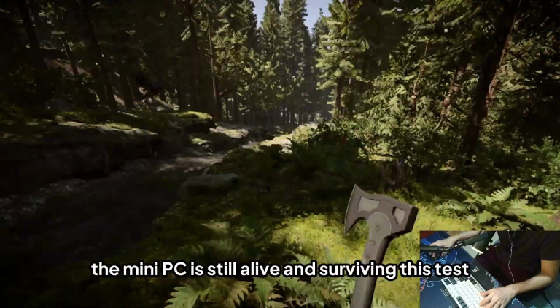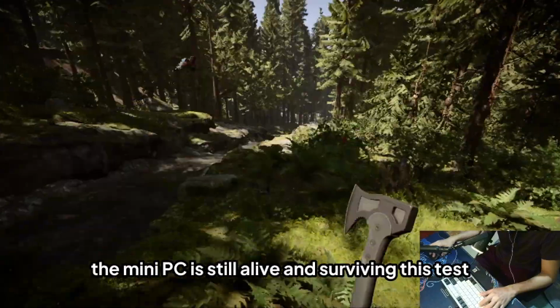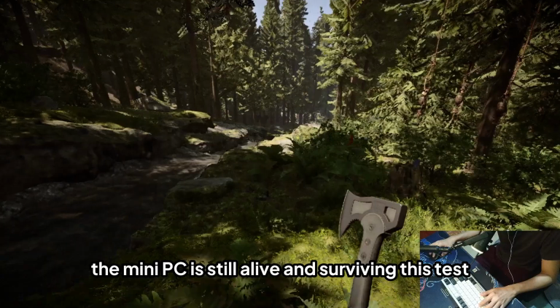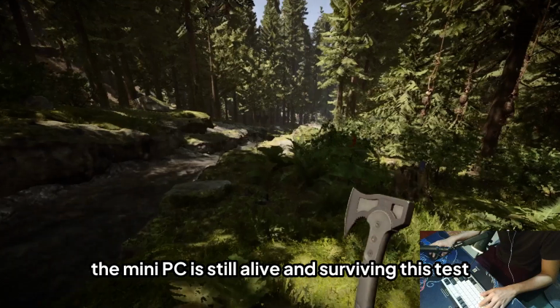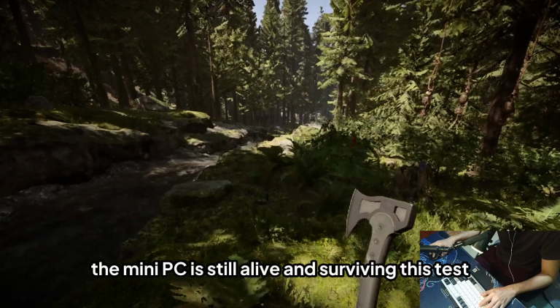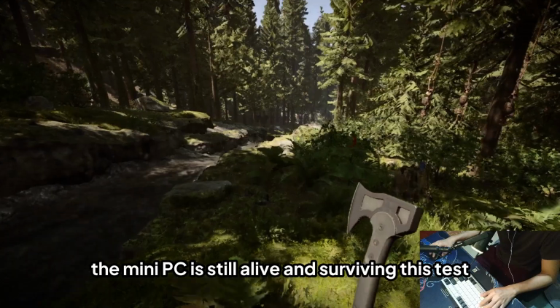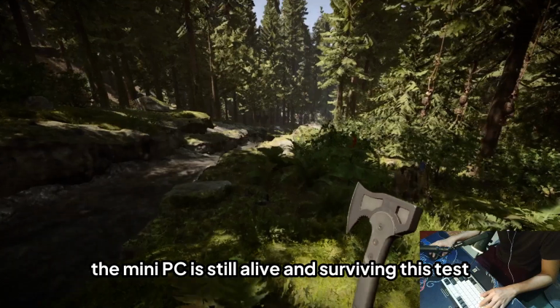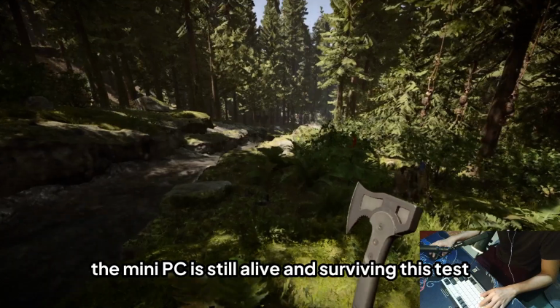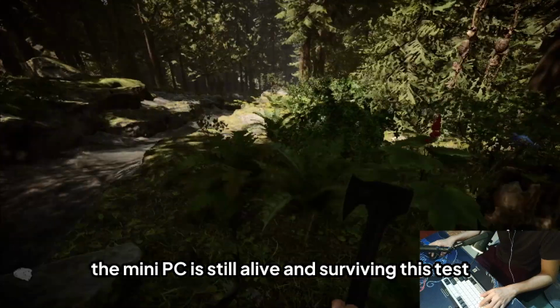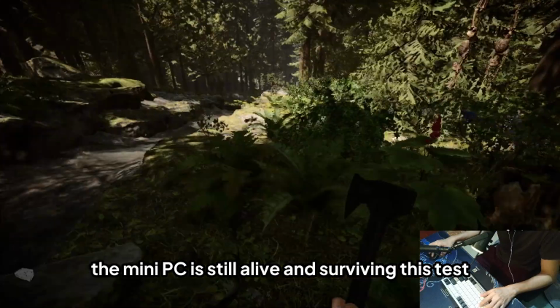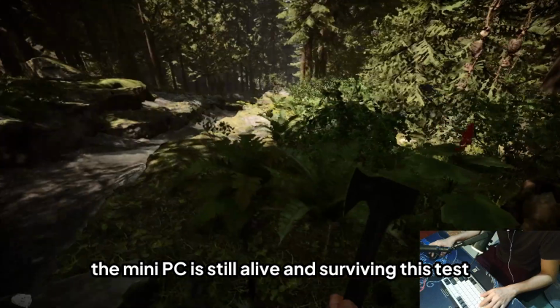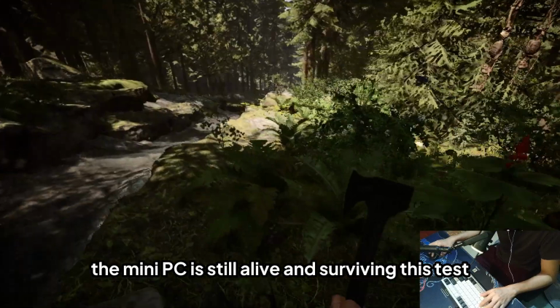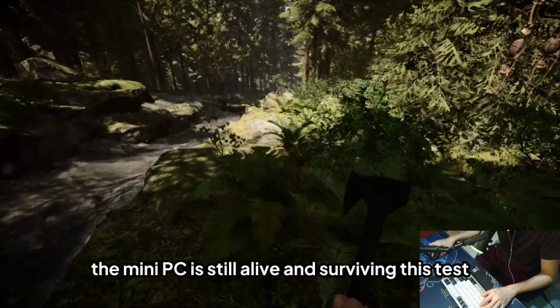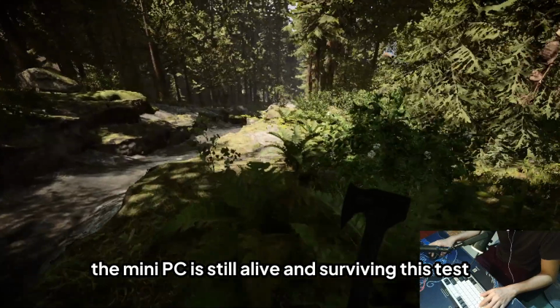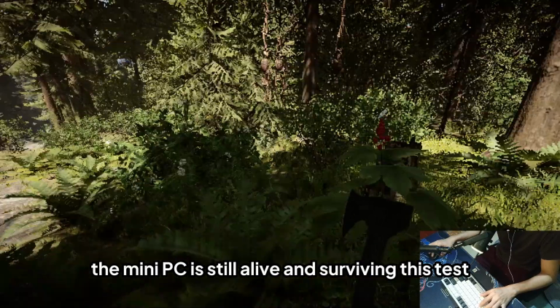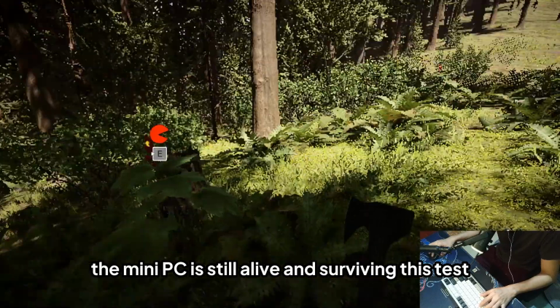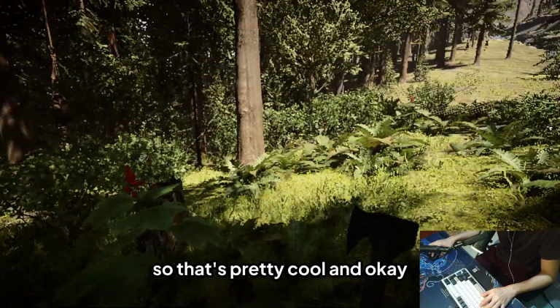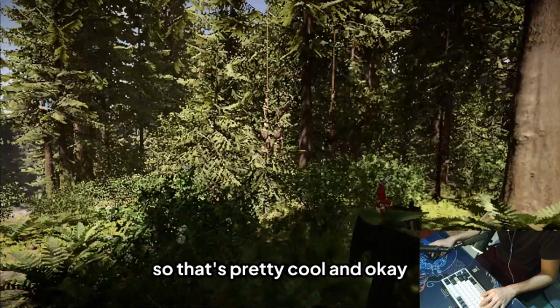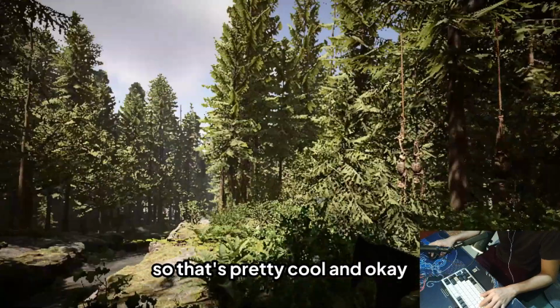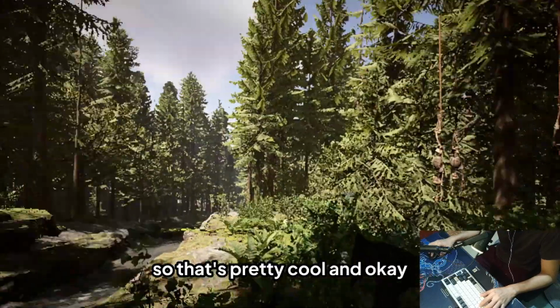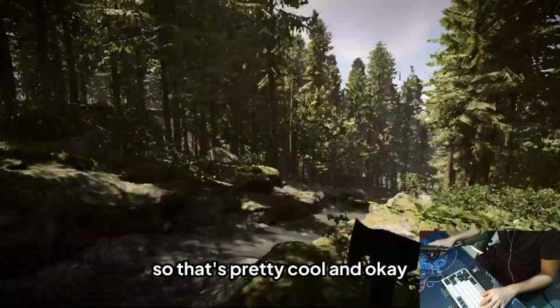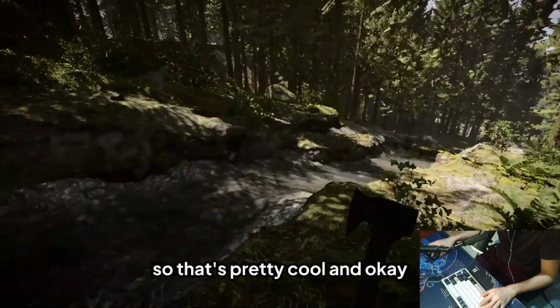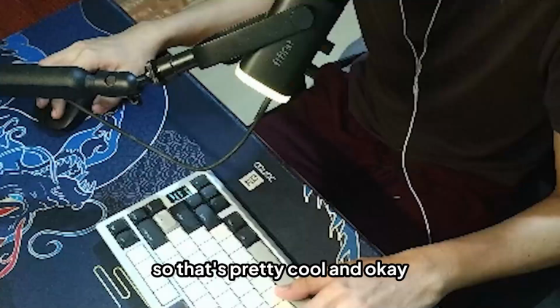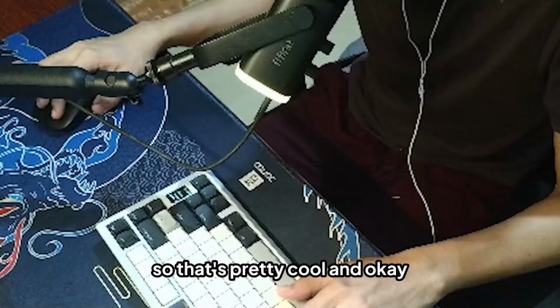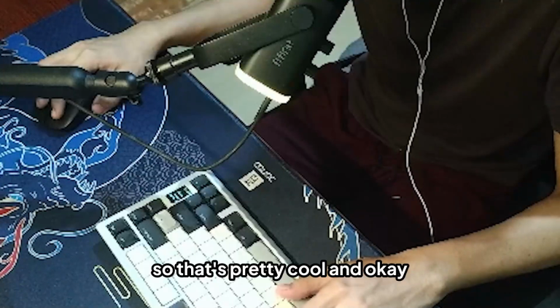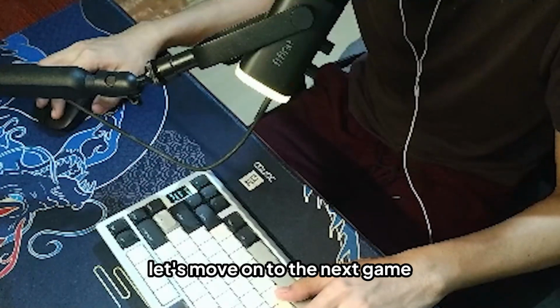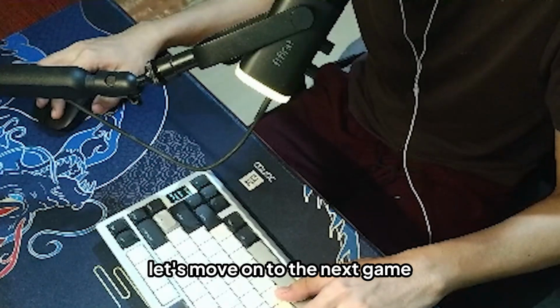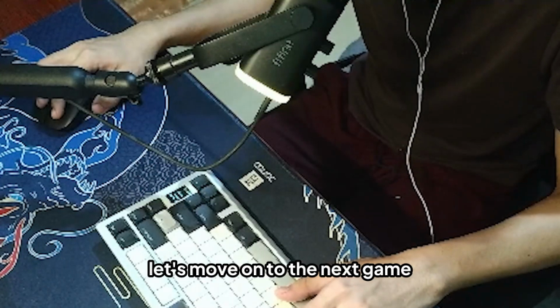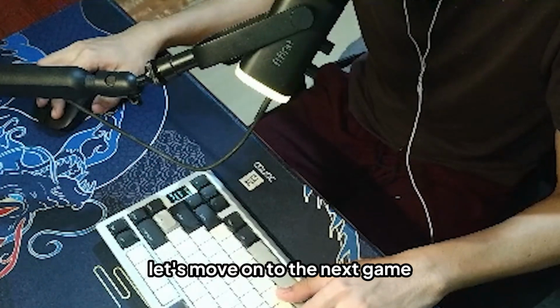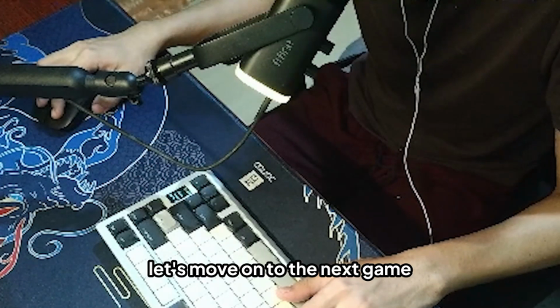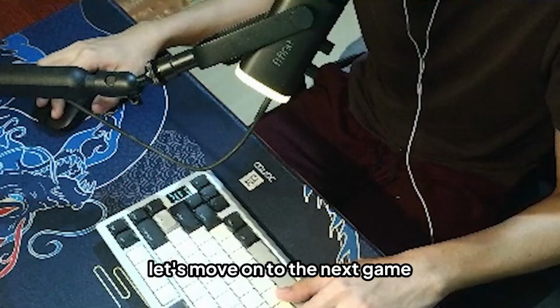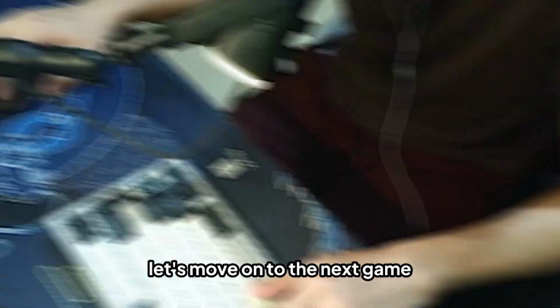The mini PC is still alive — surviving this test. That's pretty cool. Let's move on to the next game.